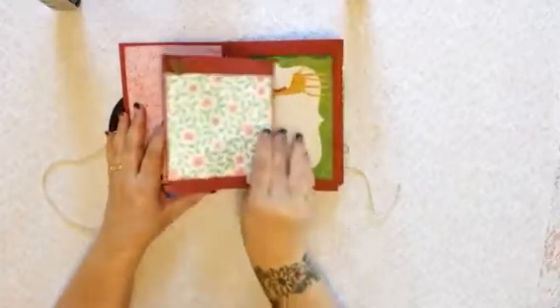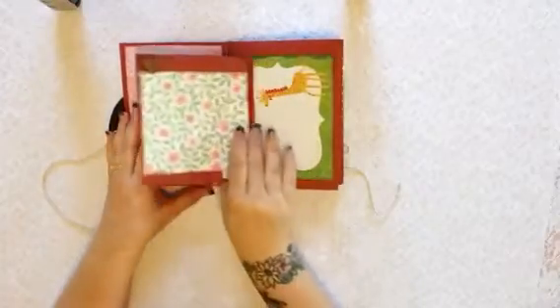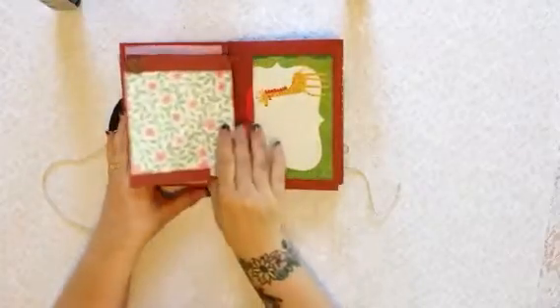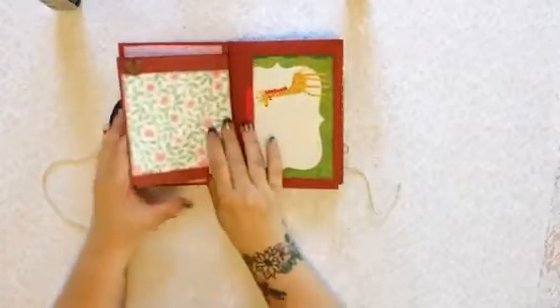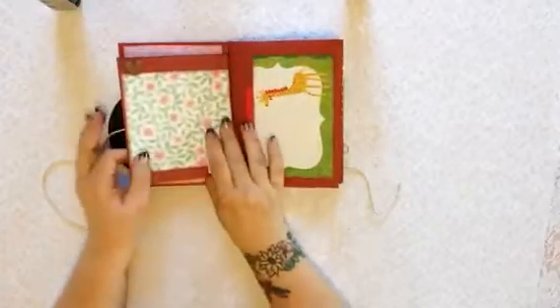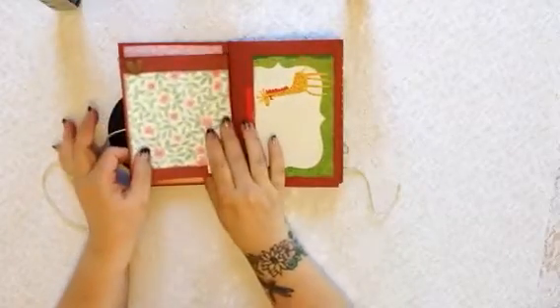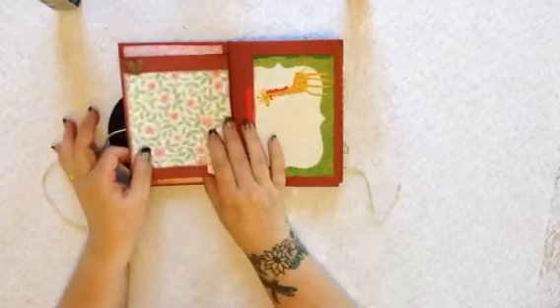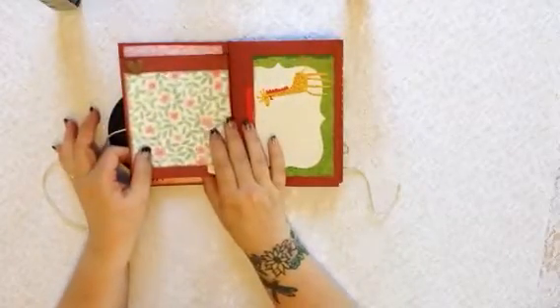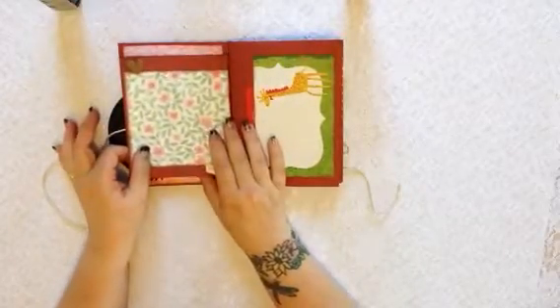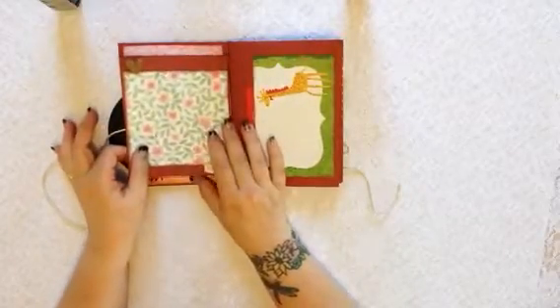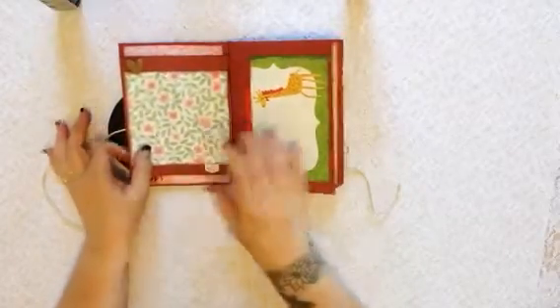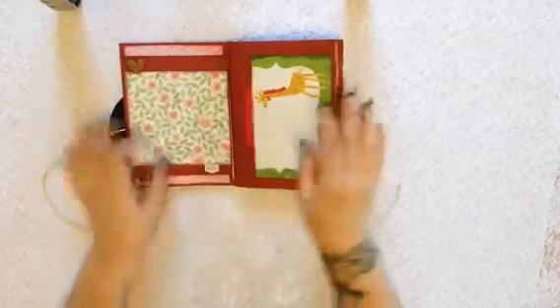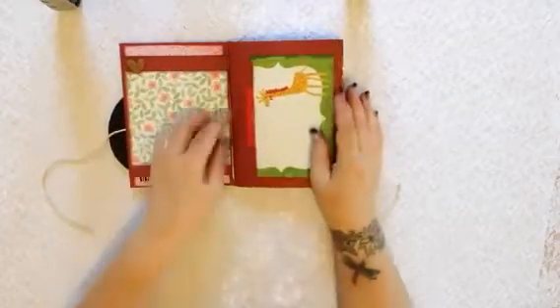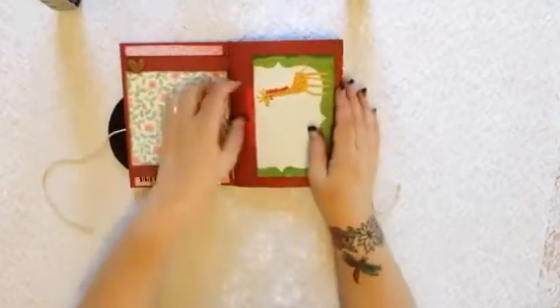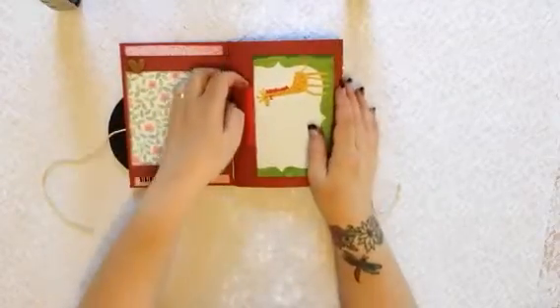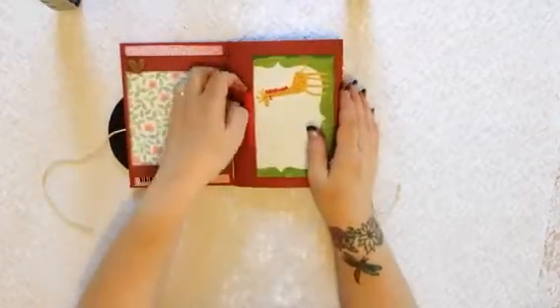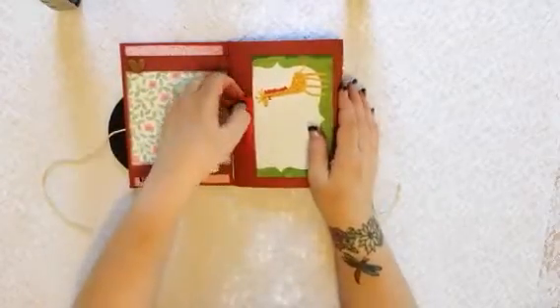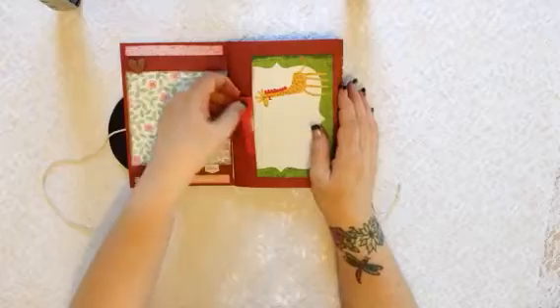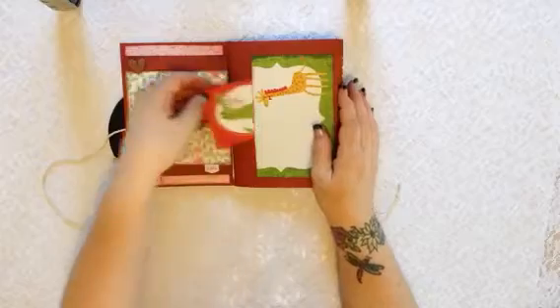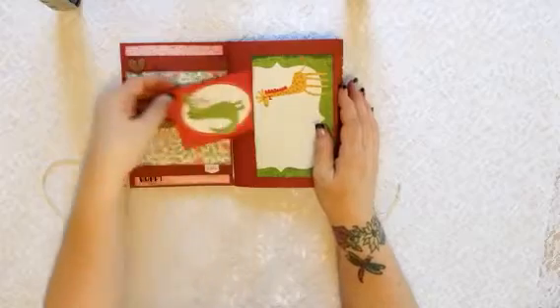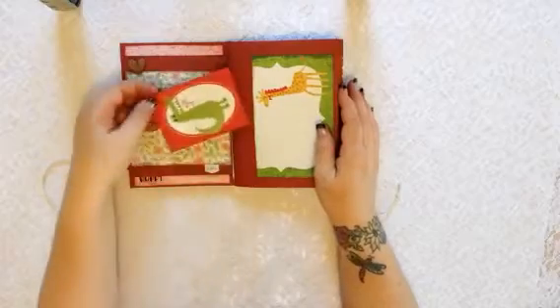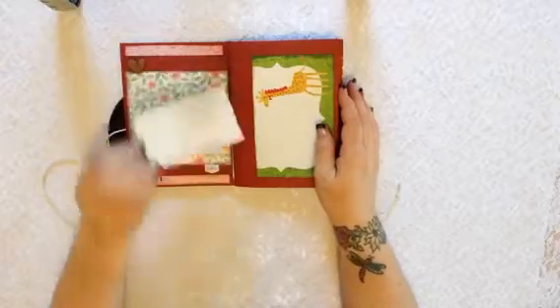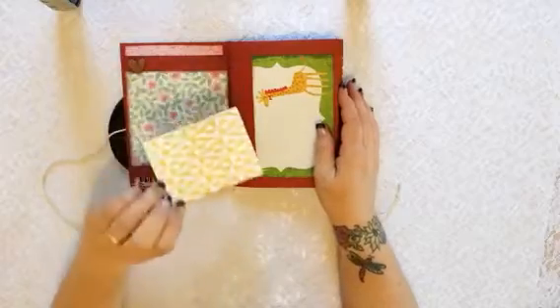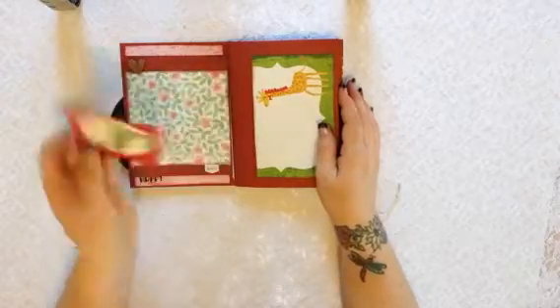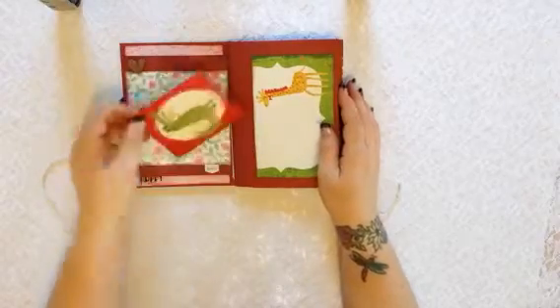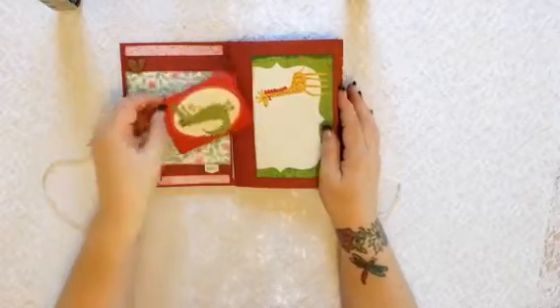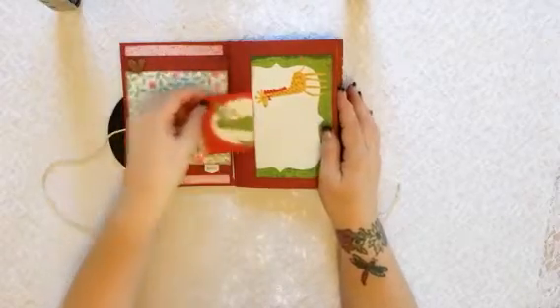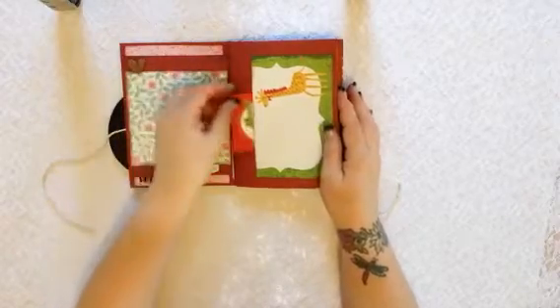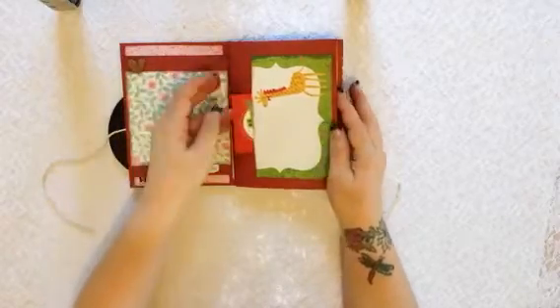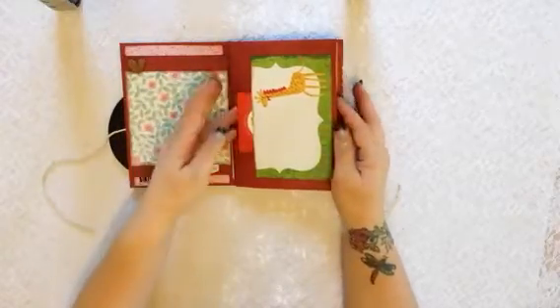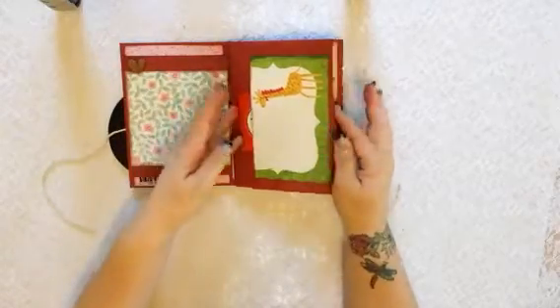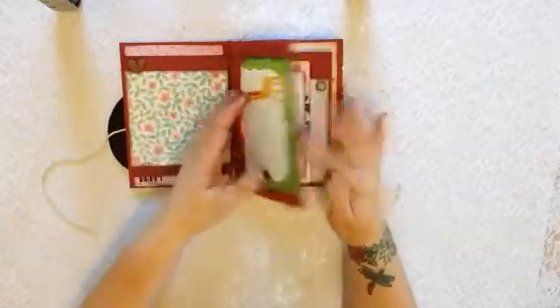I'm giving it to a friend of mine who's got a couple of kids, so she can put pictures of her kids in here. Little hidden pockets.